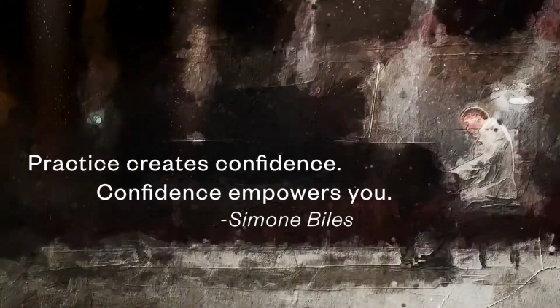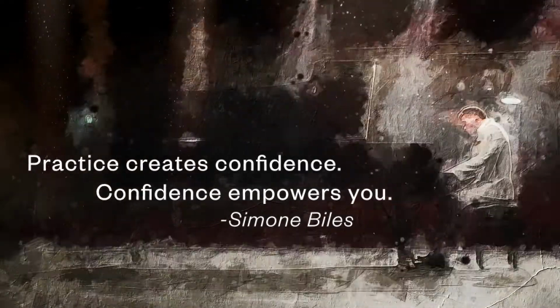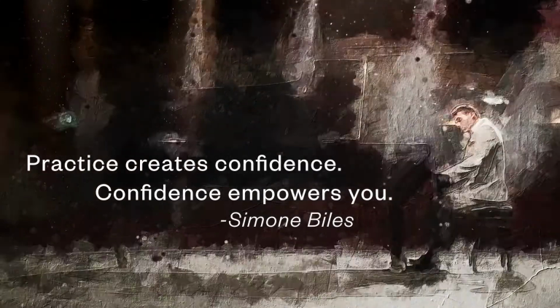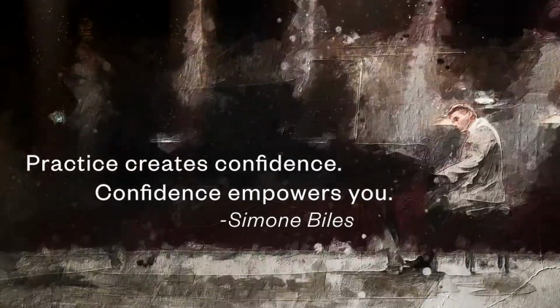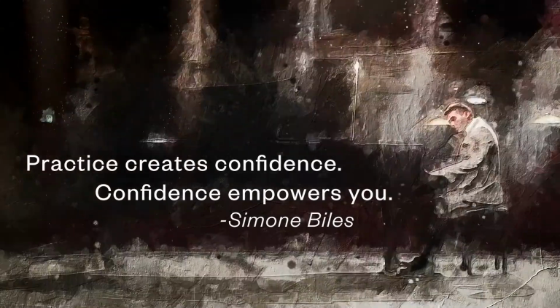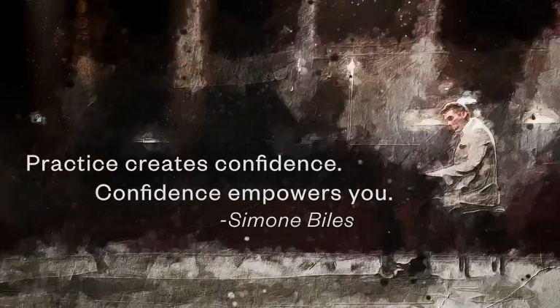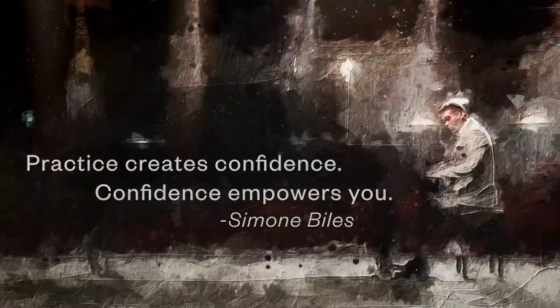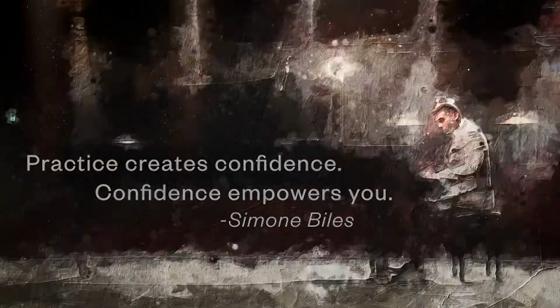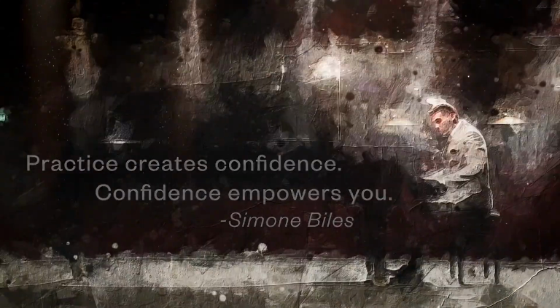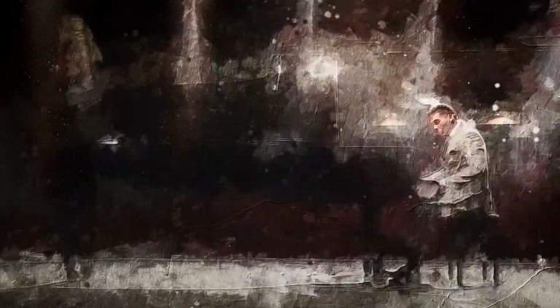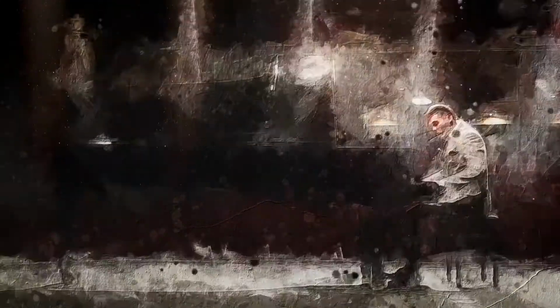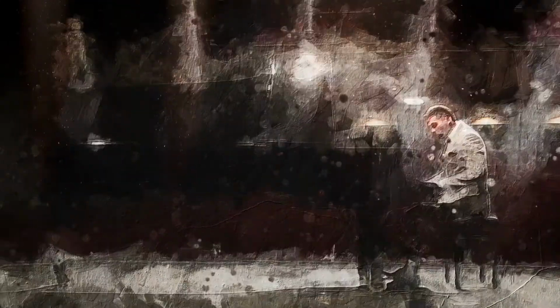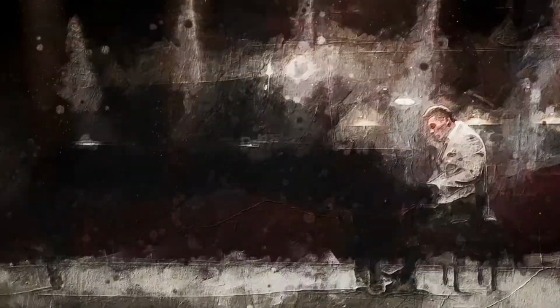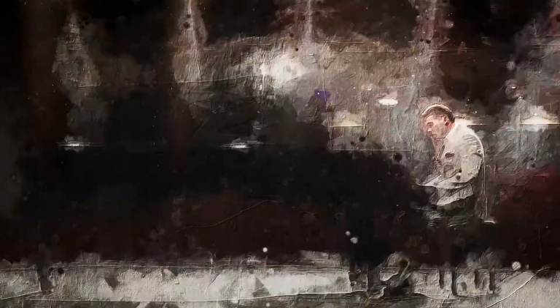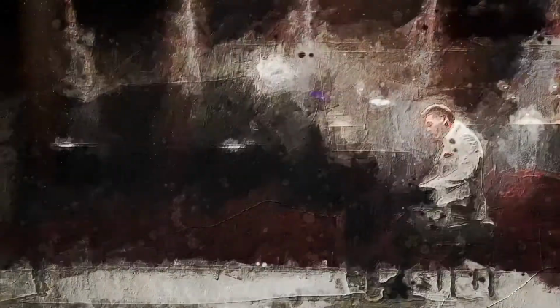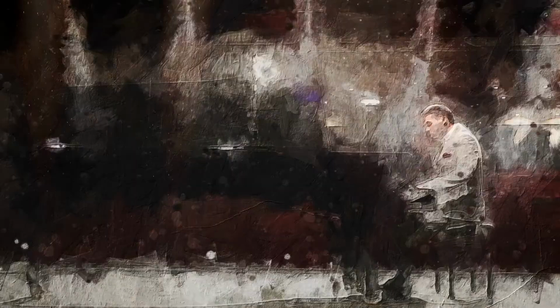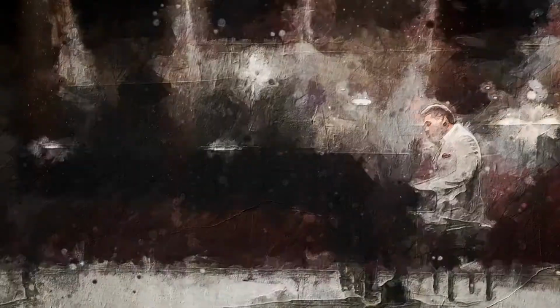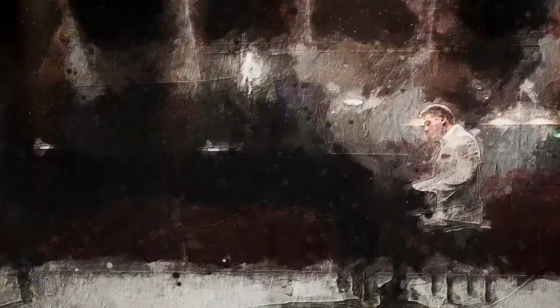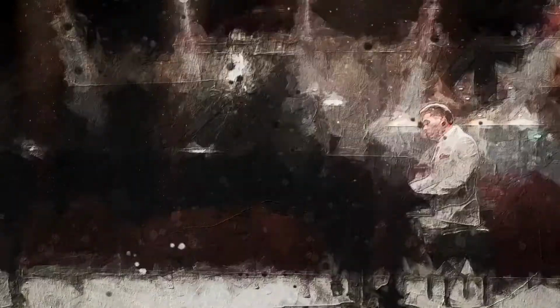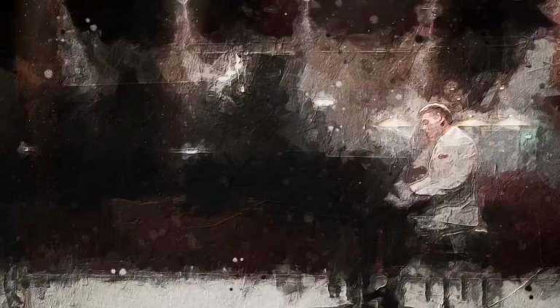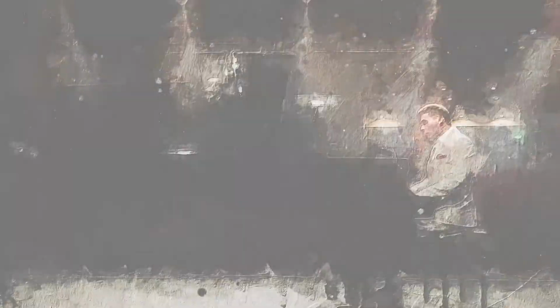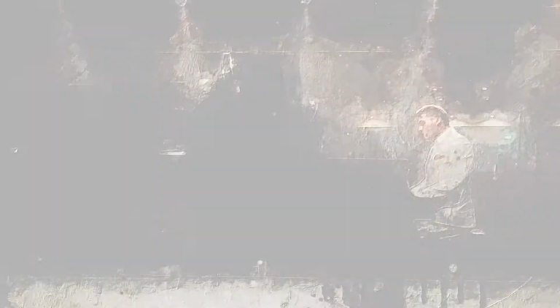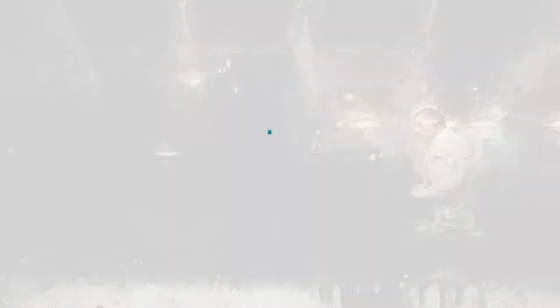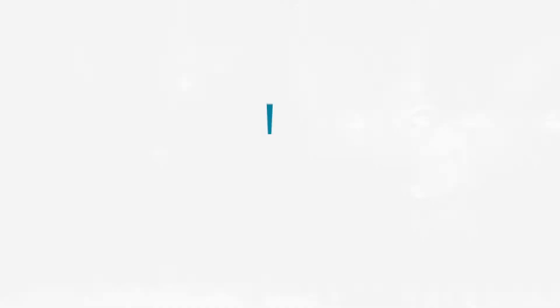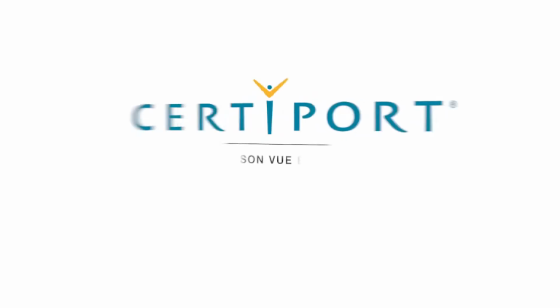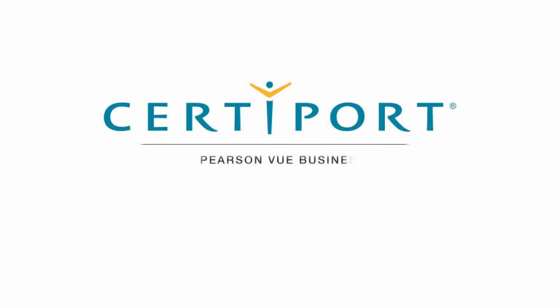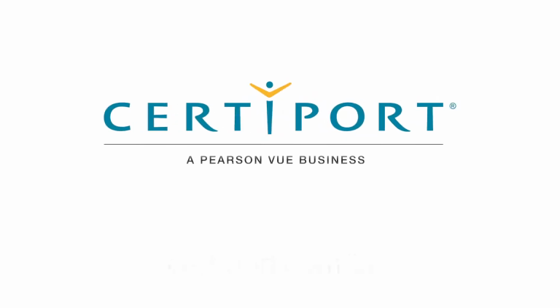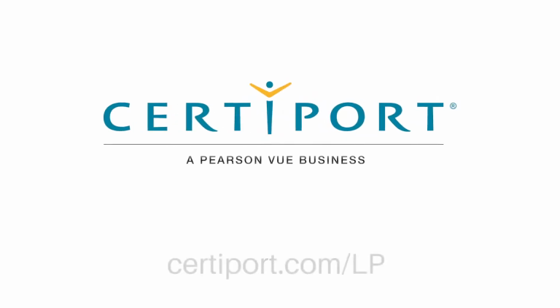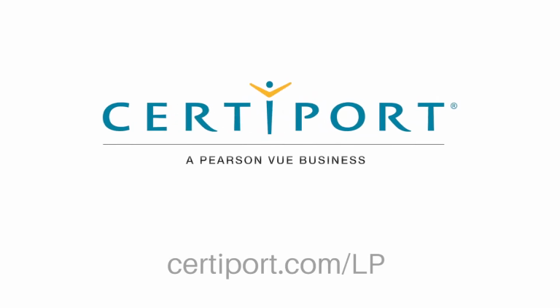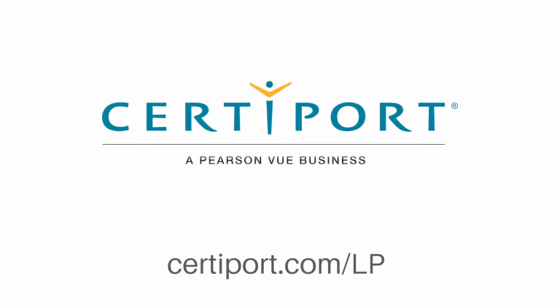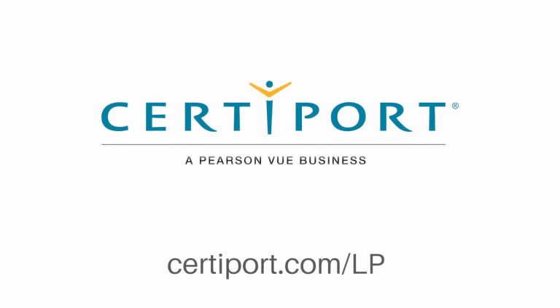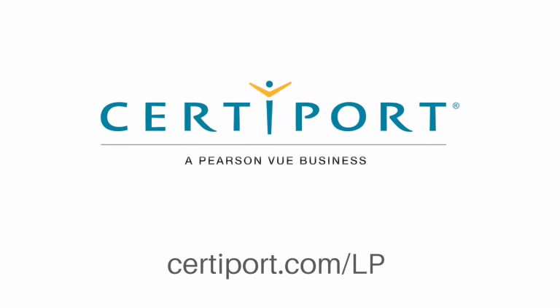For more information, contact your CertiPort representative or visit CertiPort.com/LP.